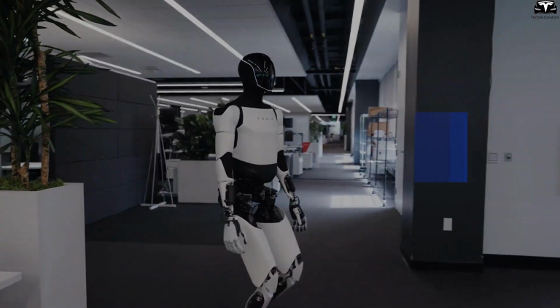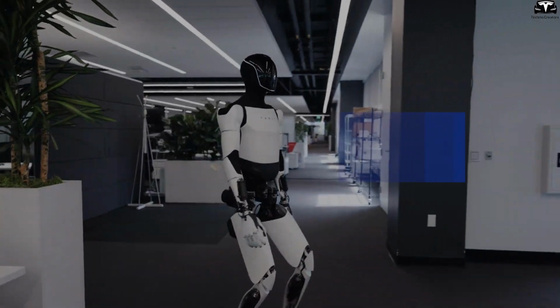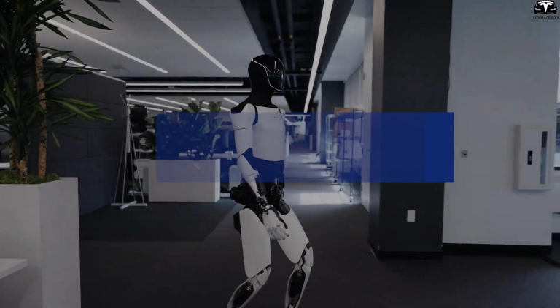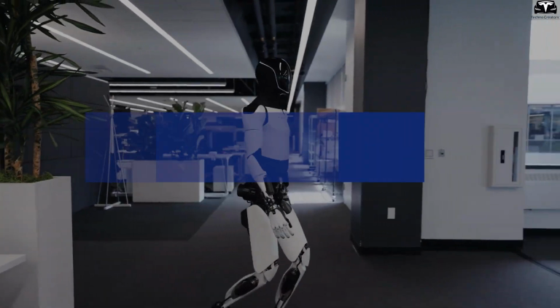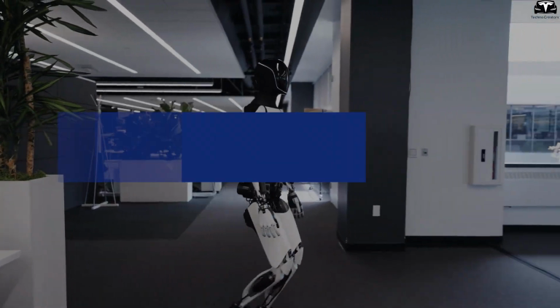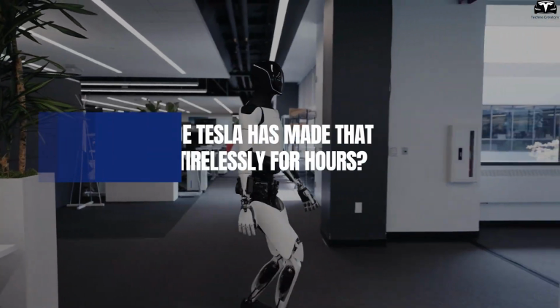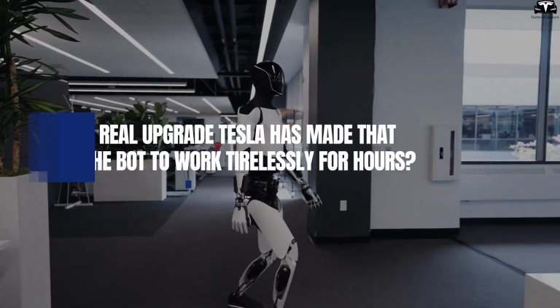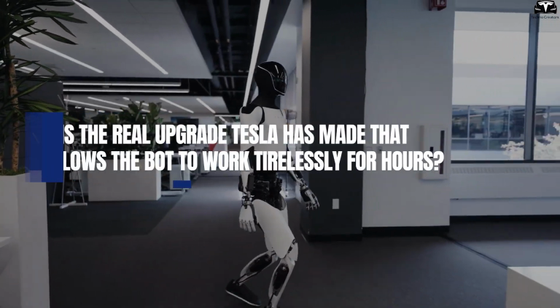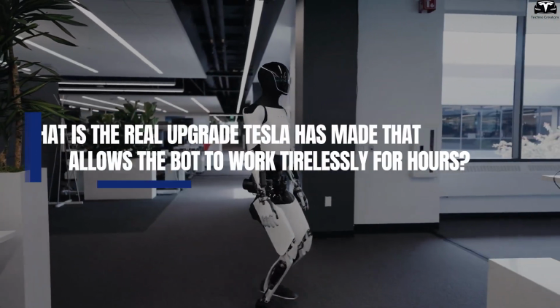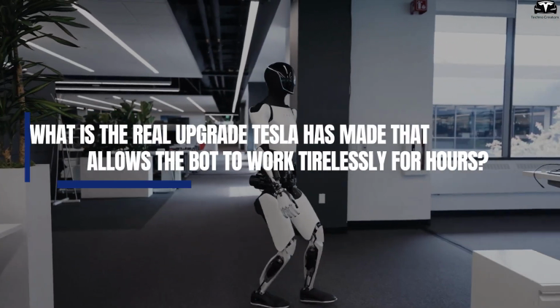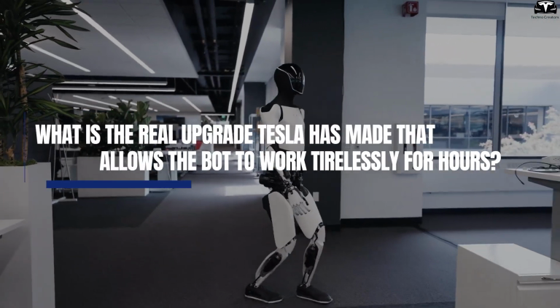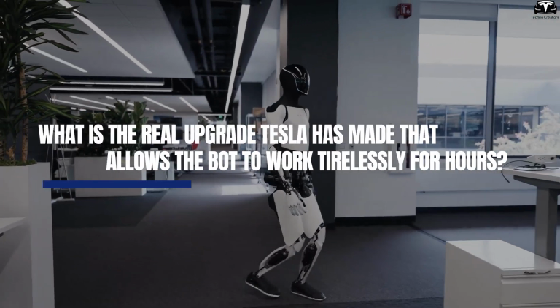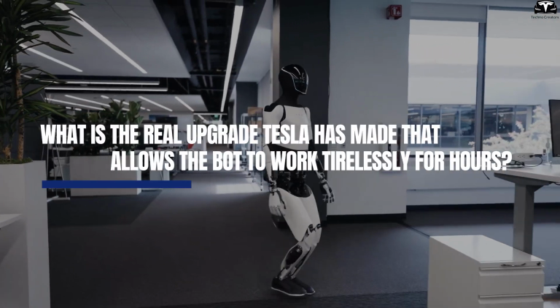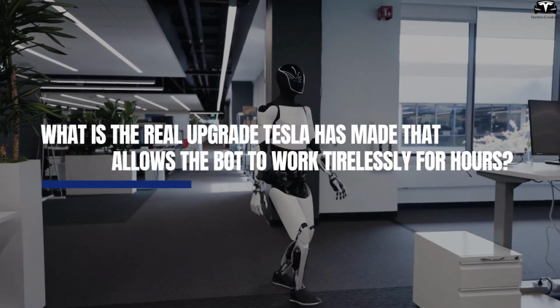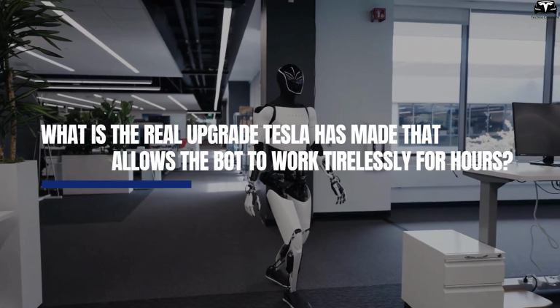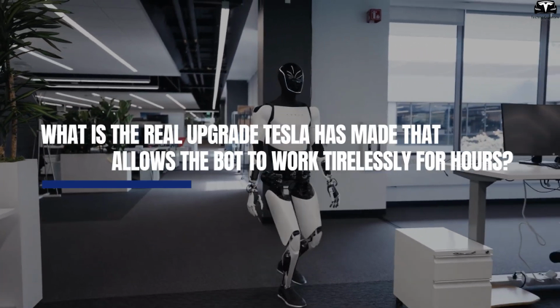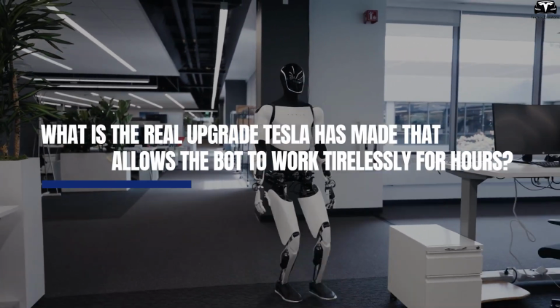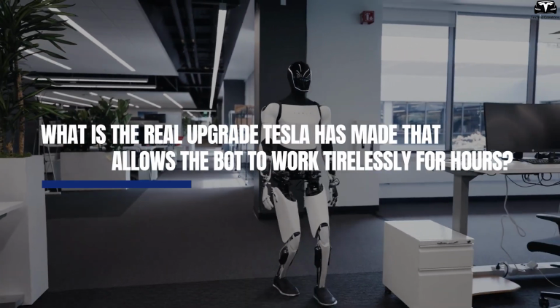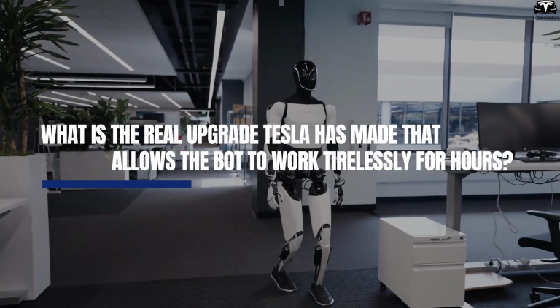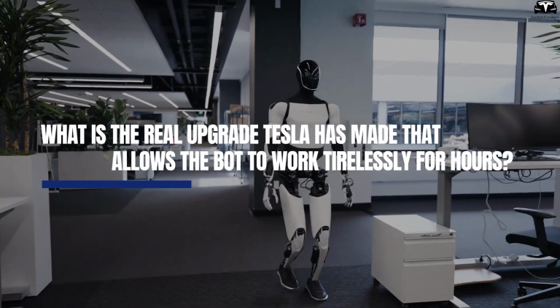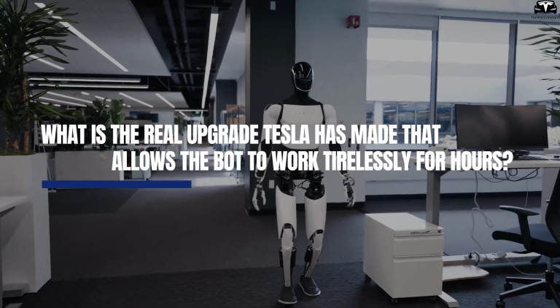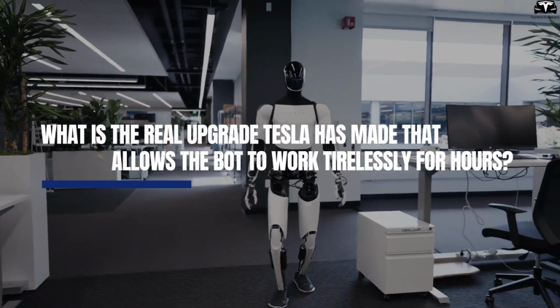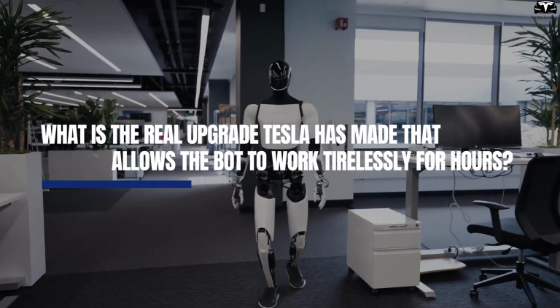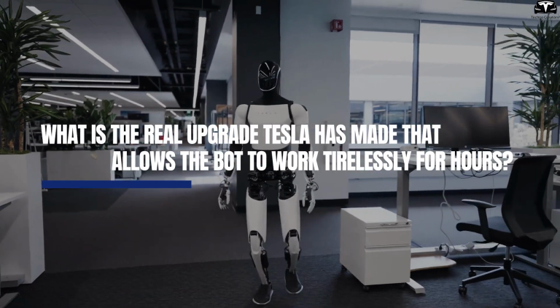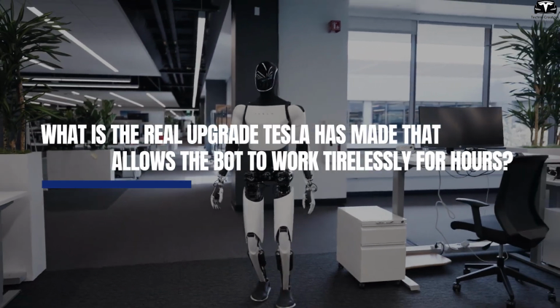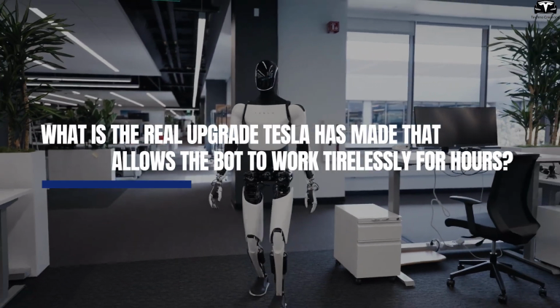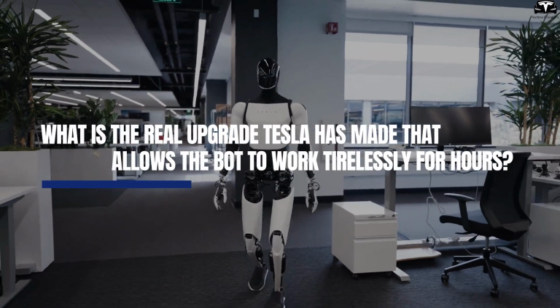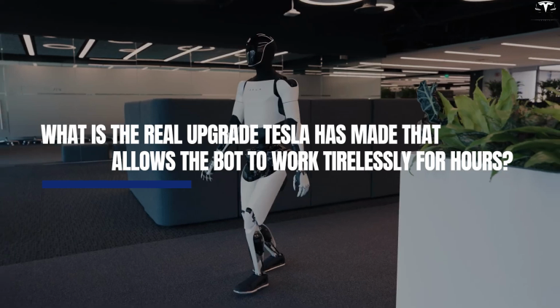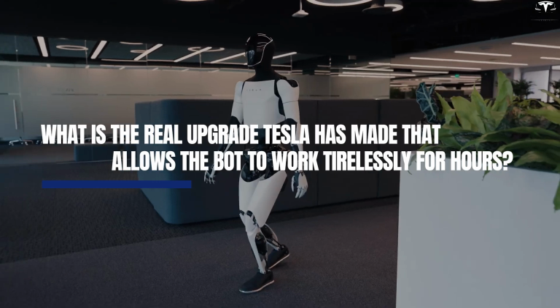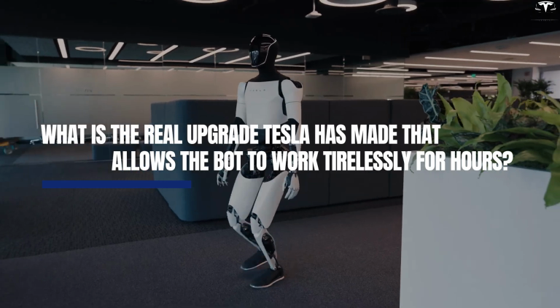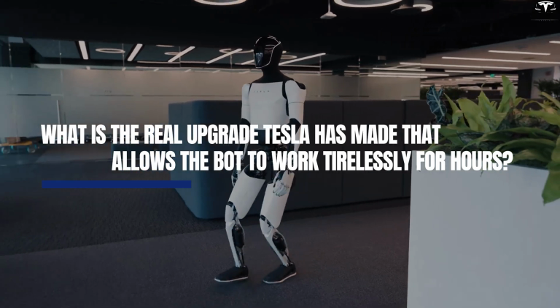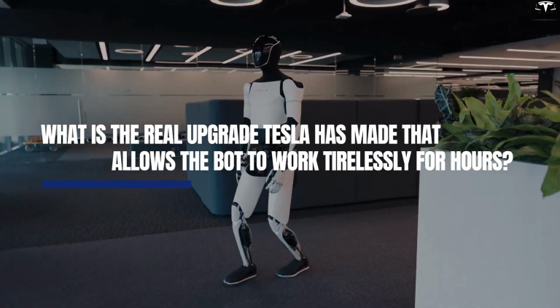What is the real upgrade Tesla has made that allows the bot to work tirelessly for hours?